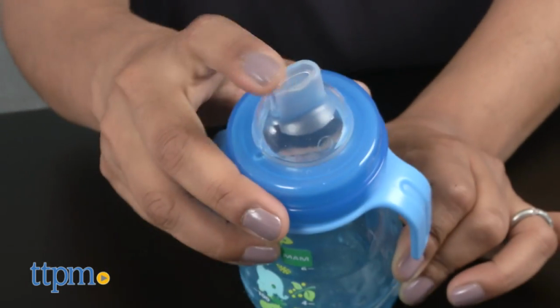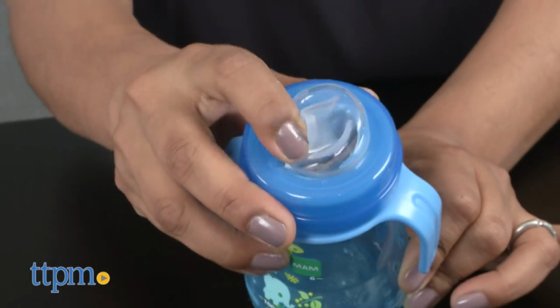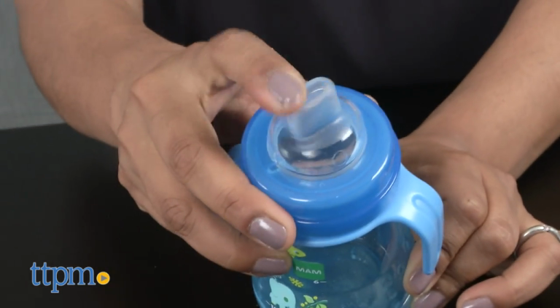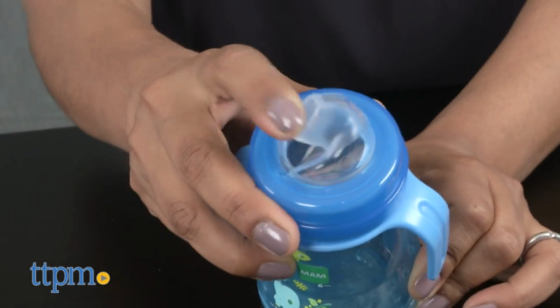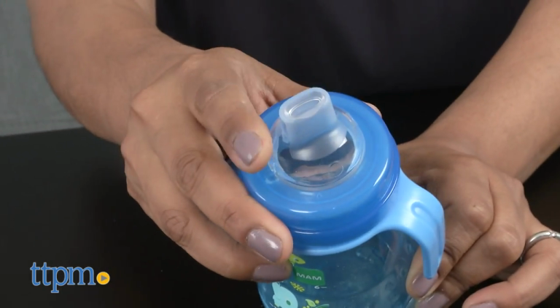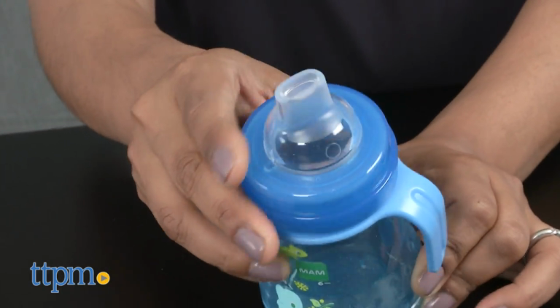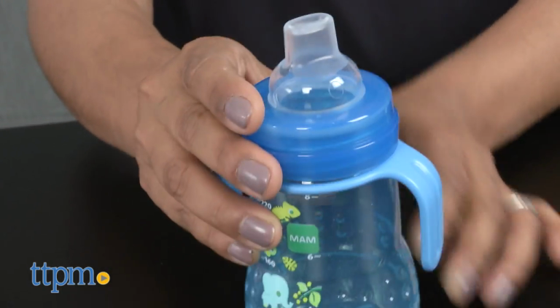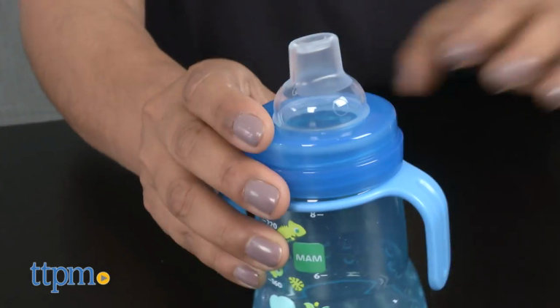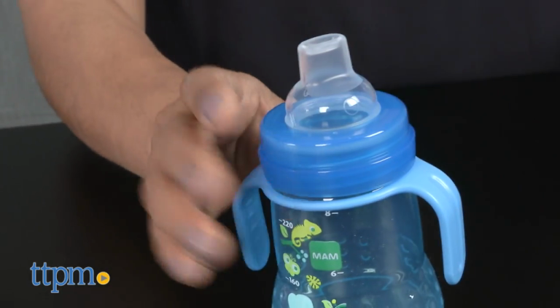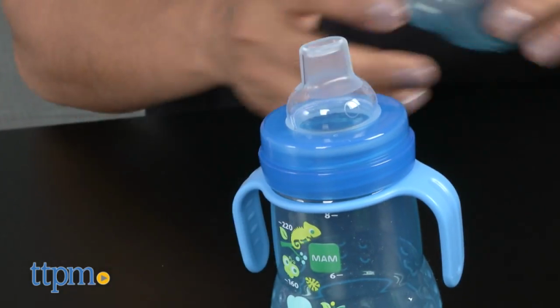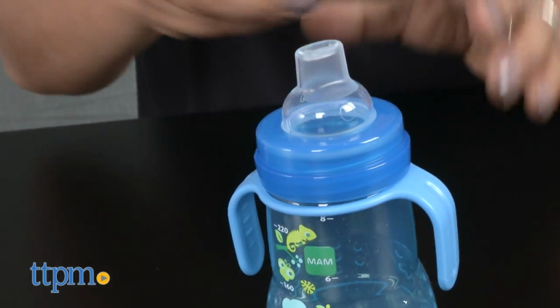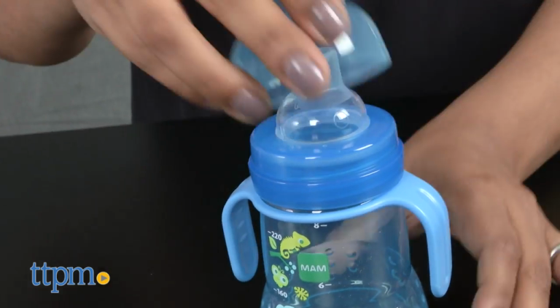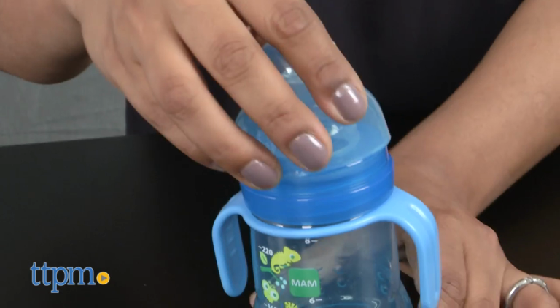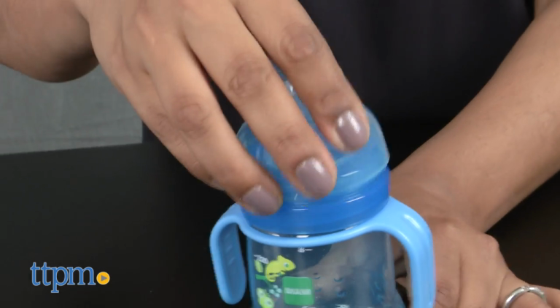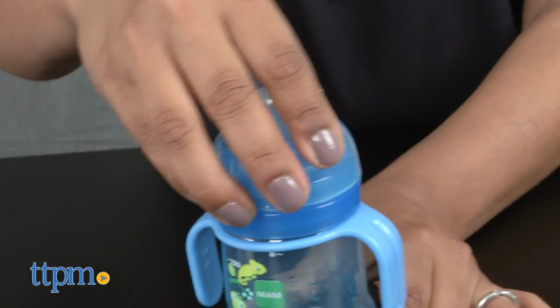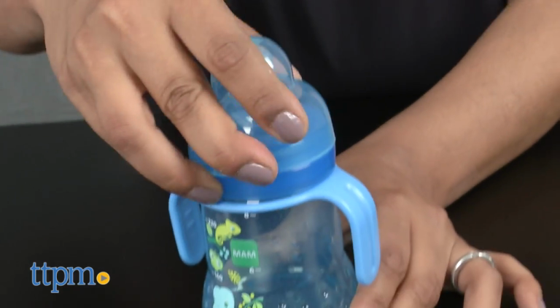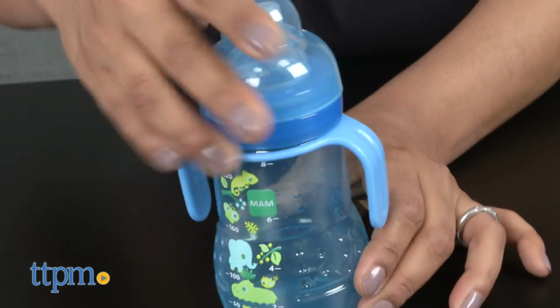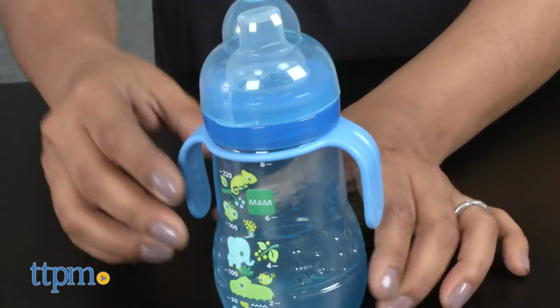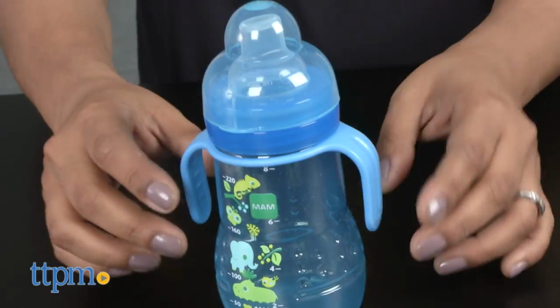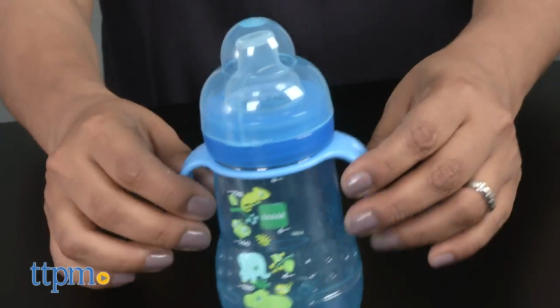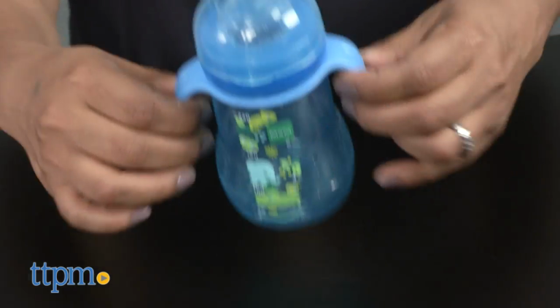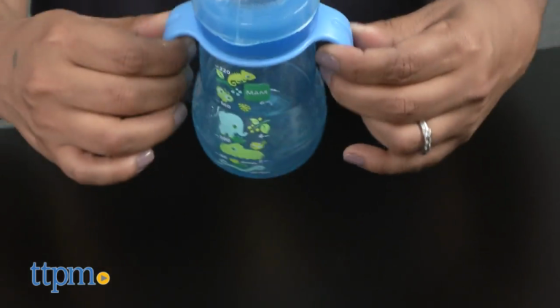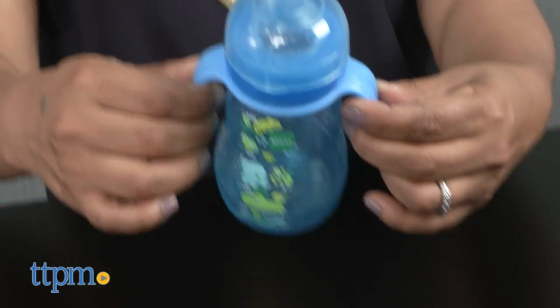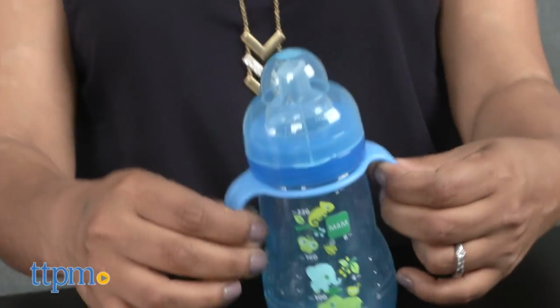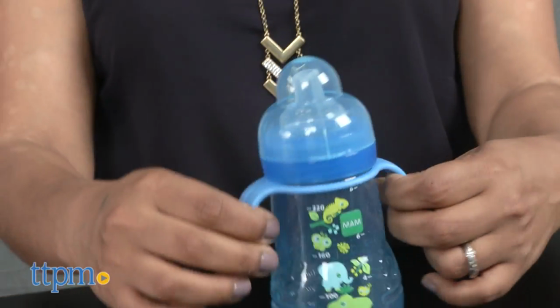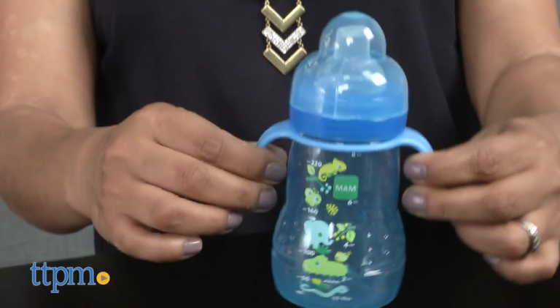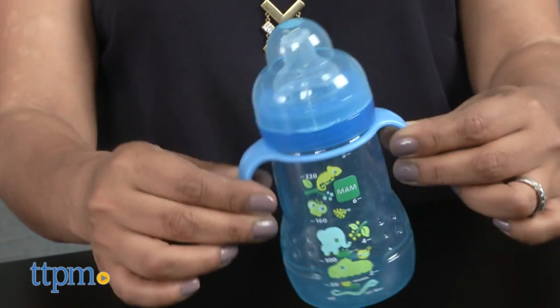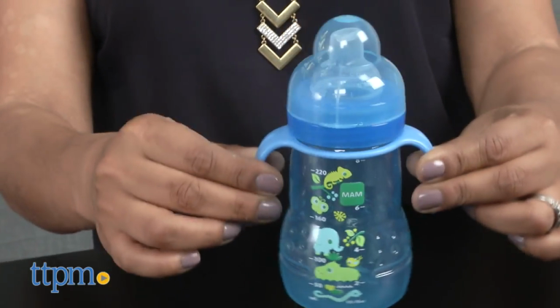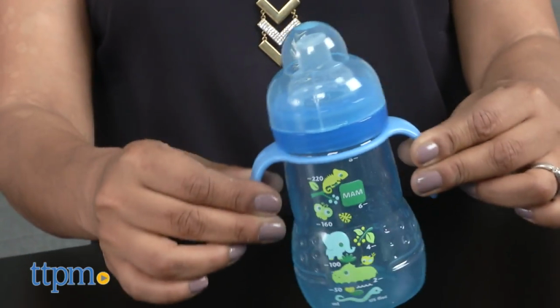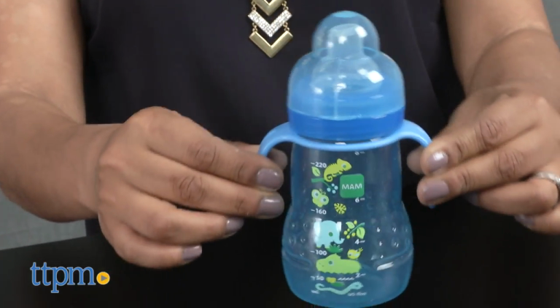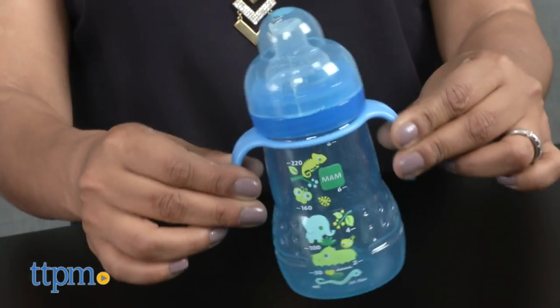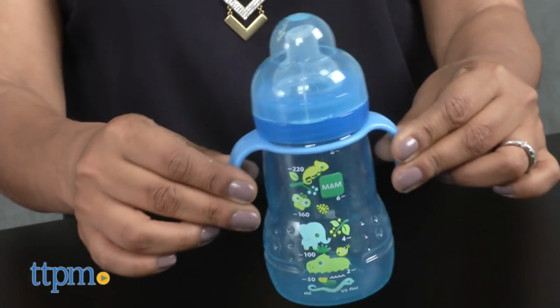The MAM Trainer comes in various colors and each is sold separately. This is for ages 4 months and up, and made by MAM Baby.